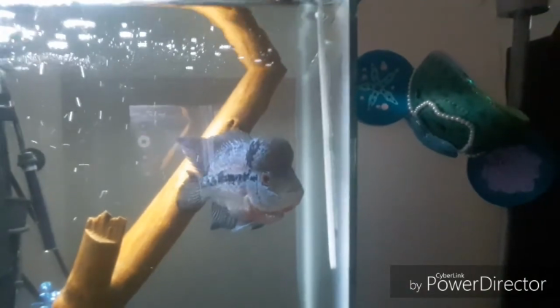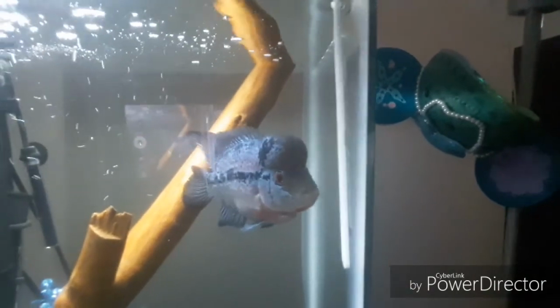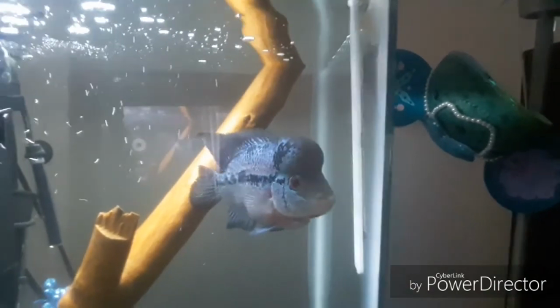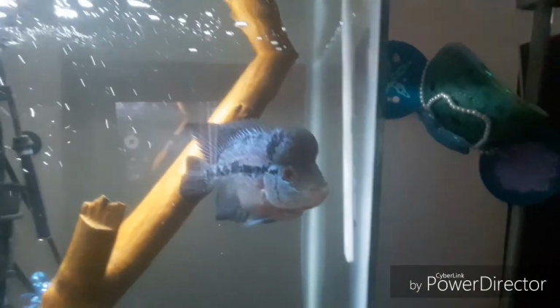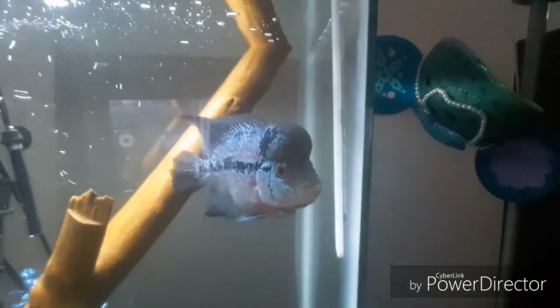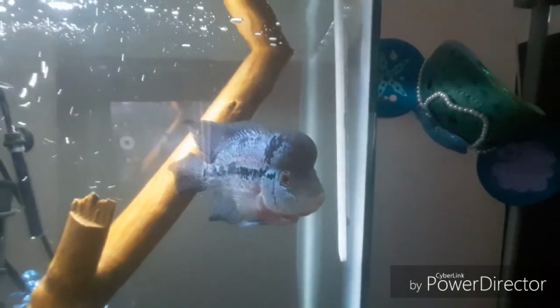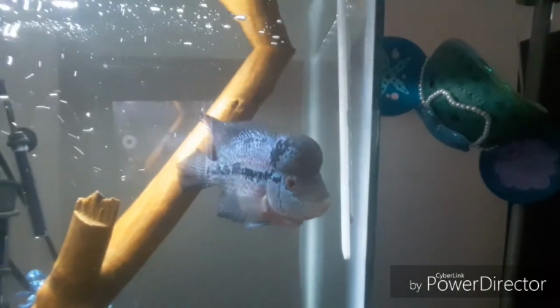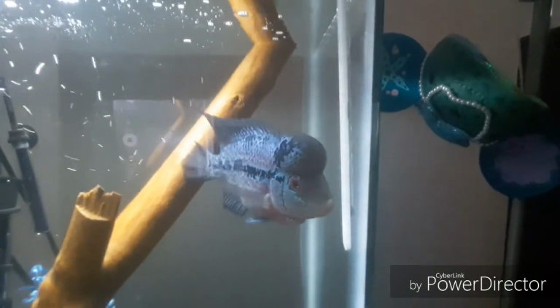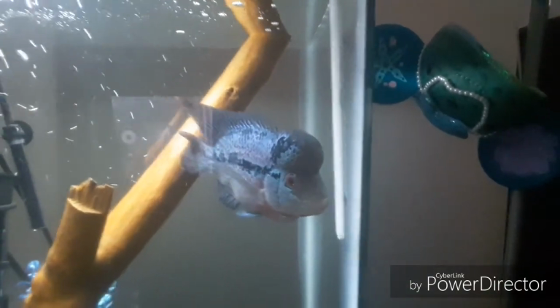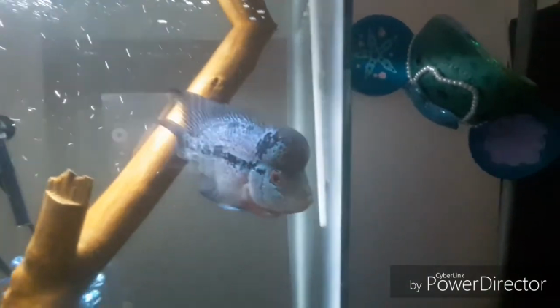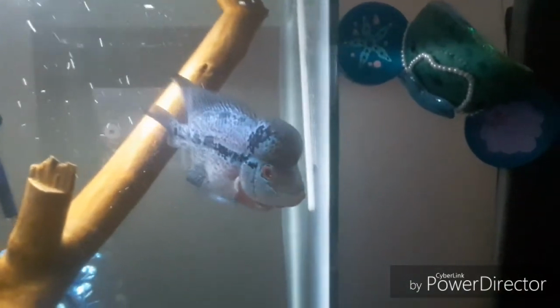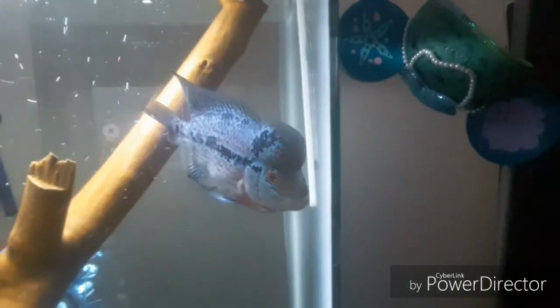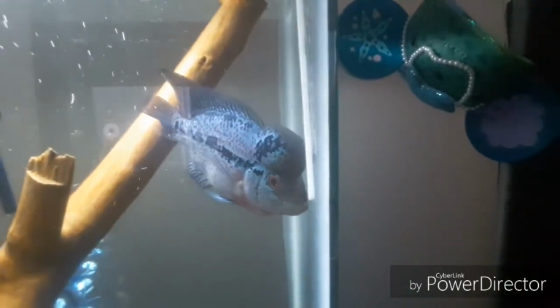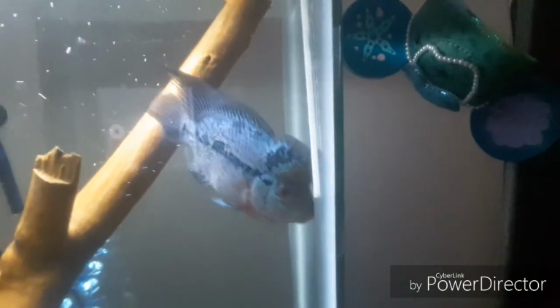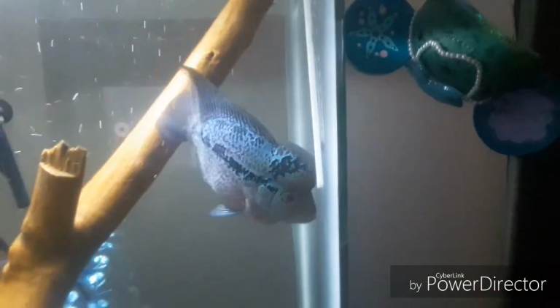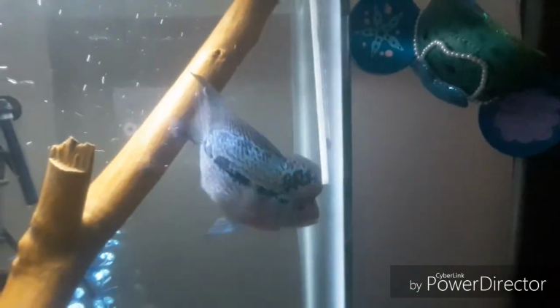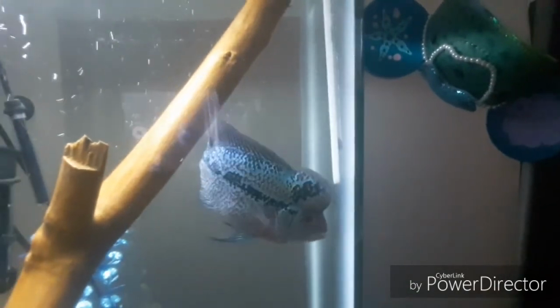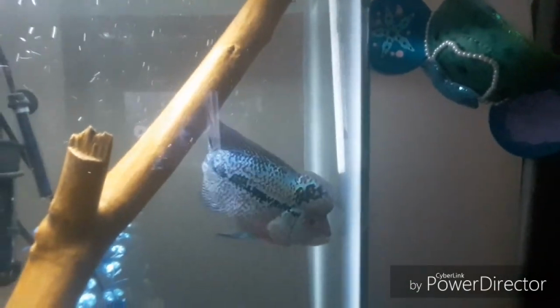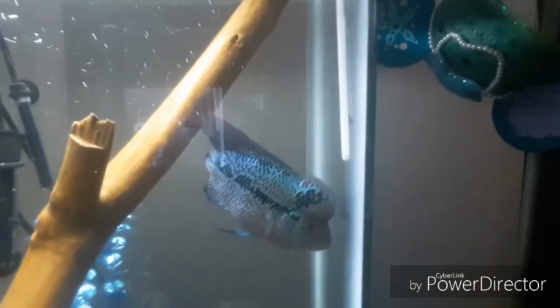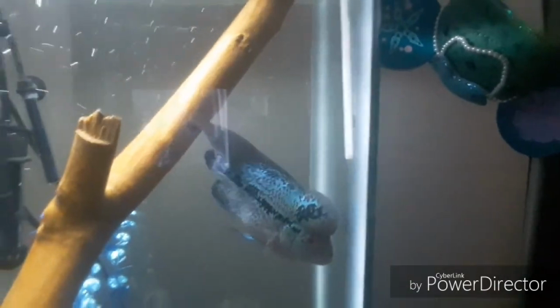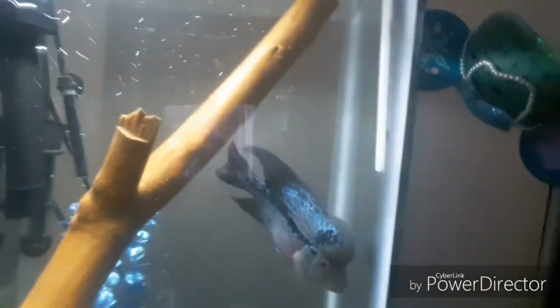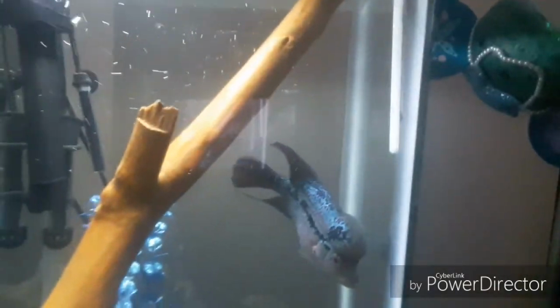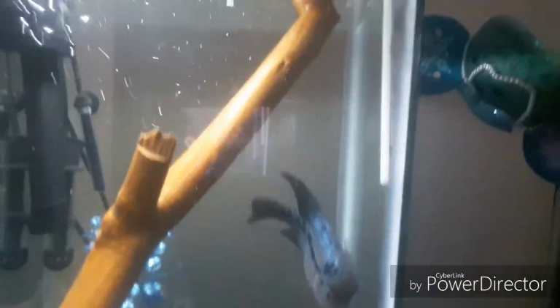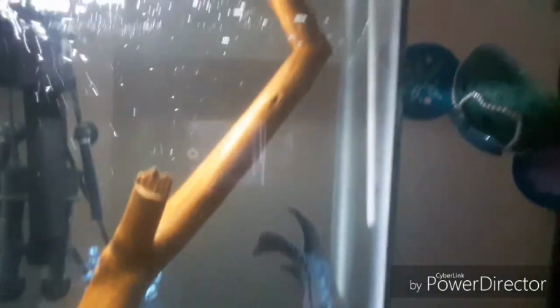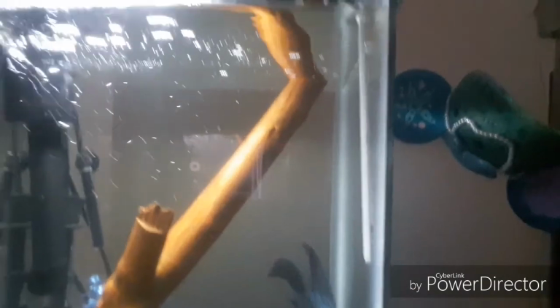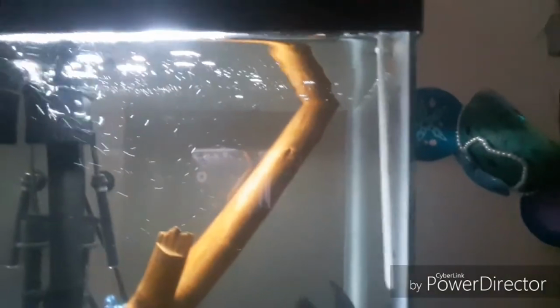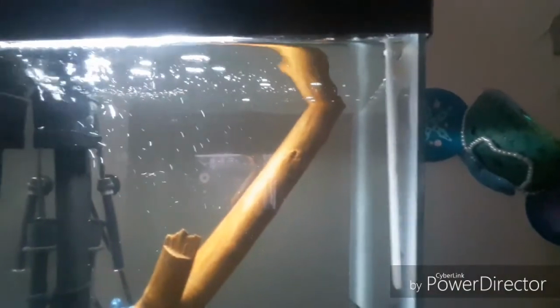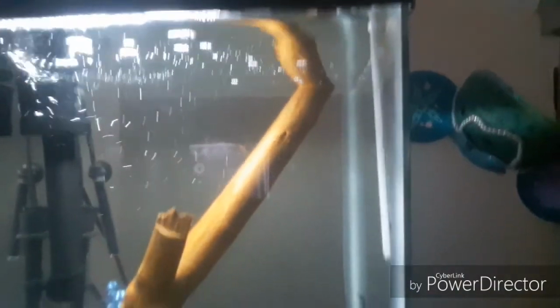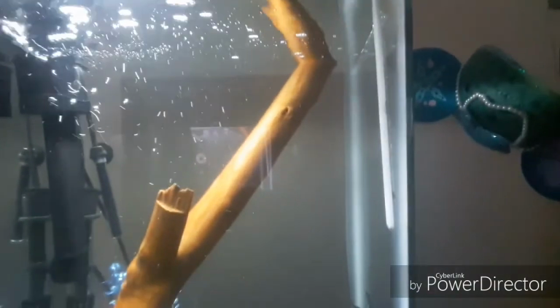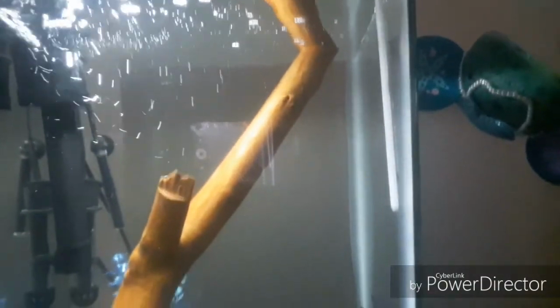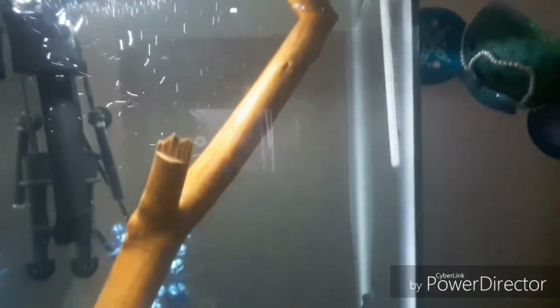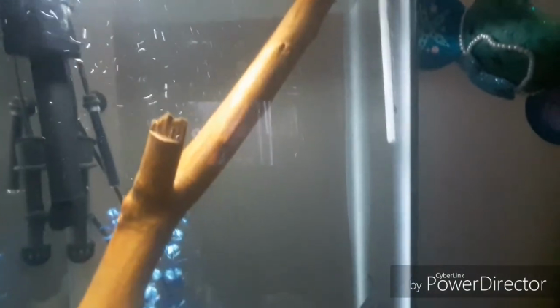Just showing y'all dudes the flower horns in the setup — a little update.